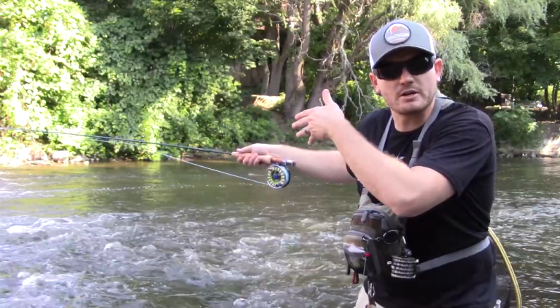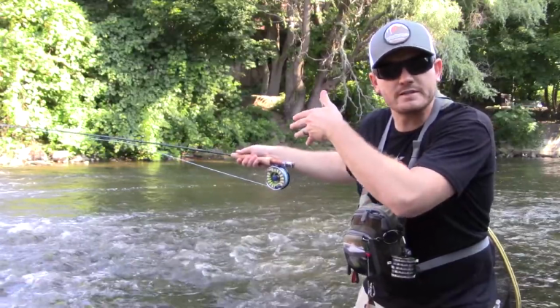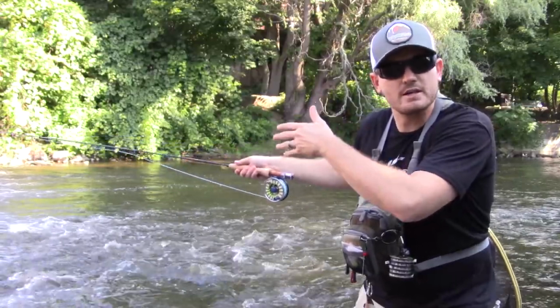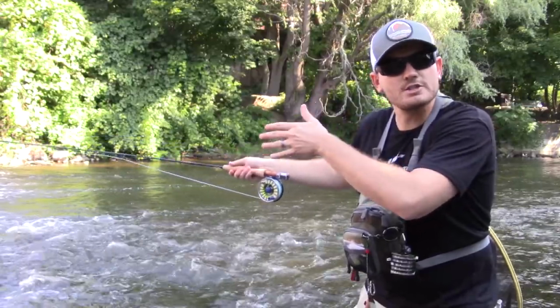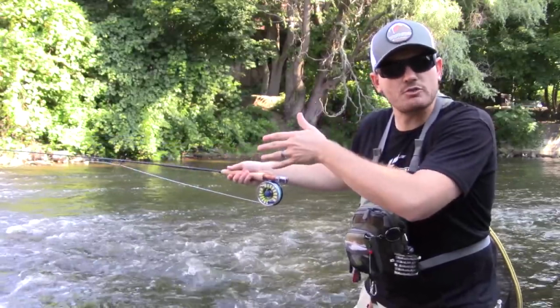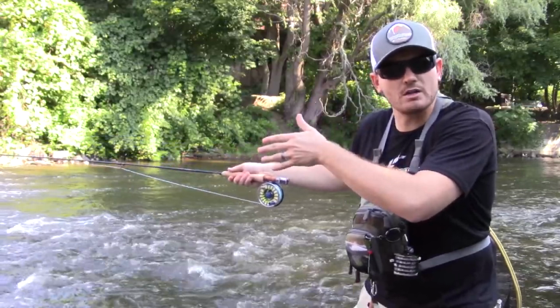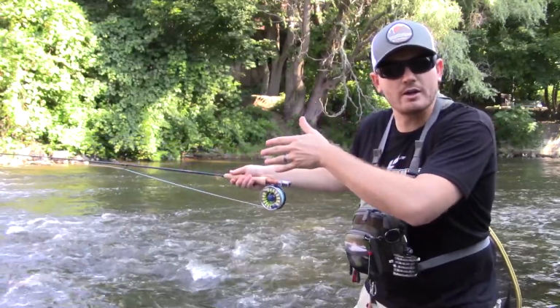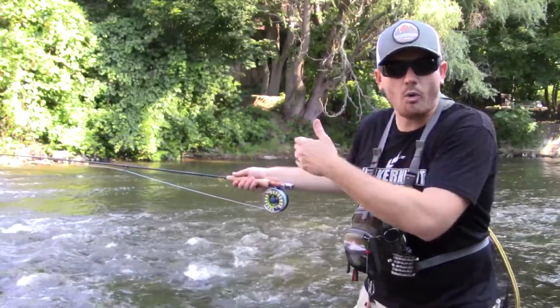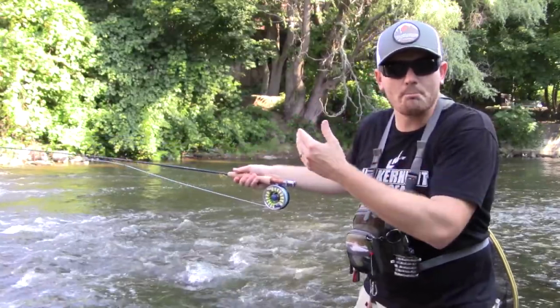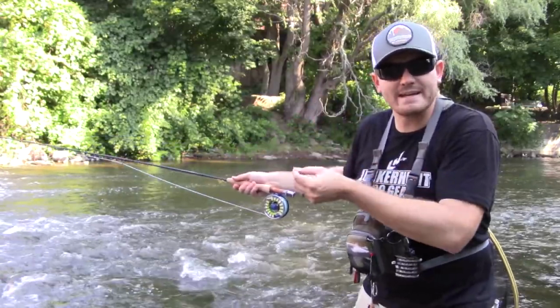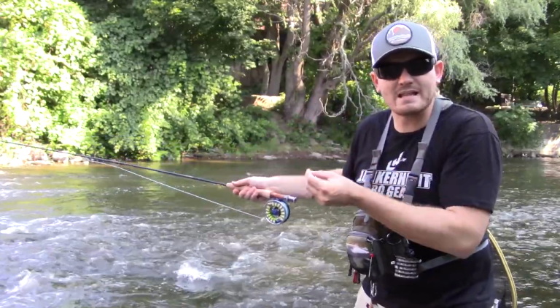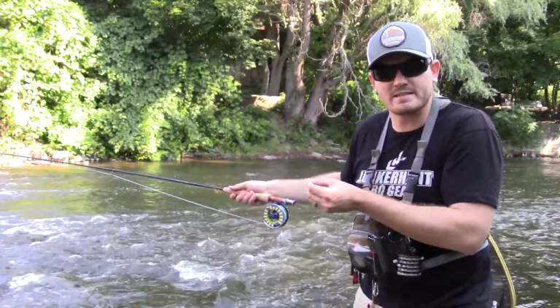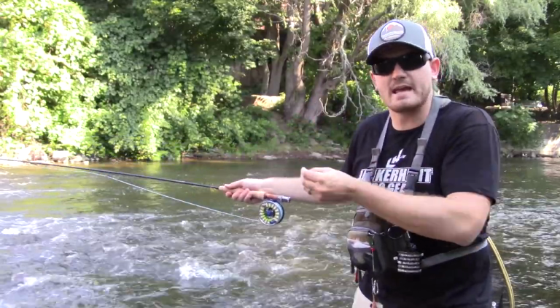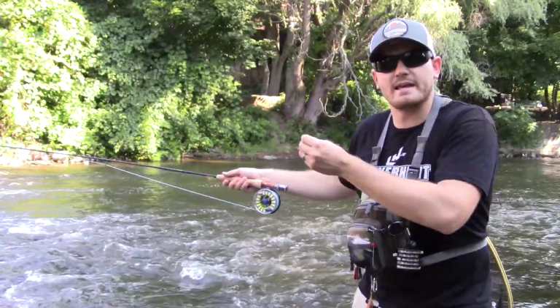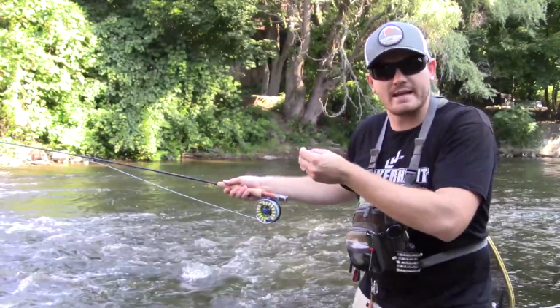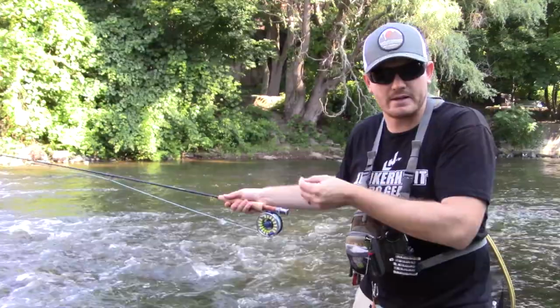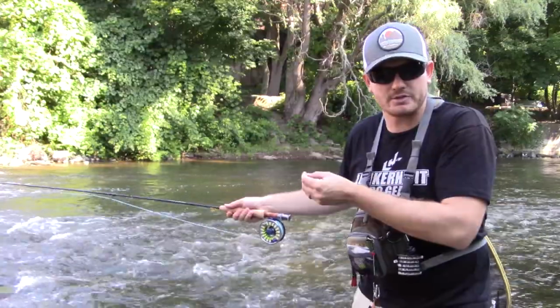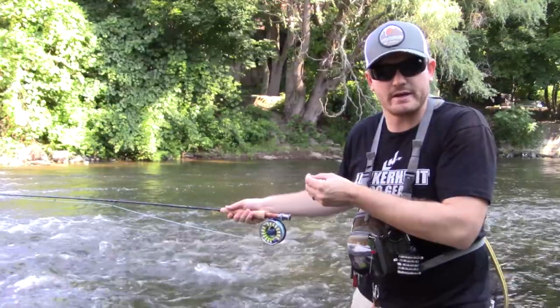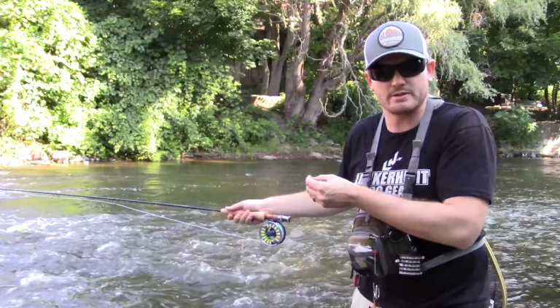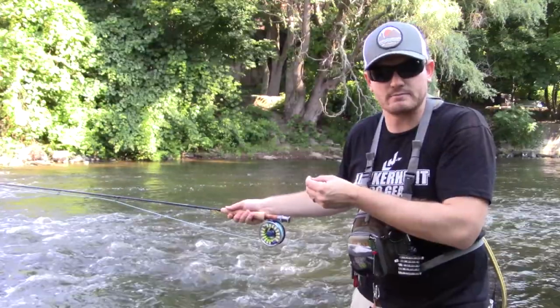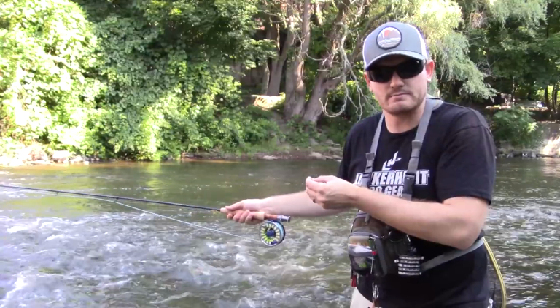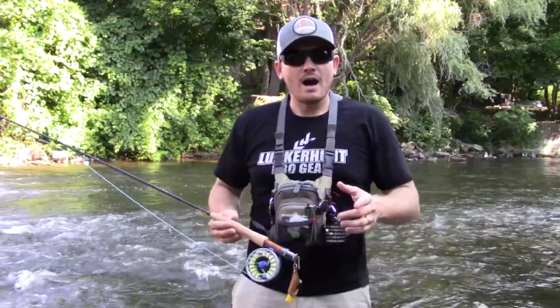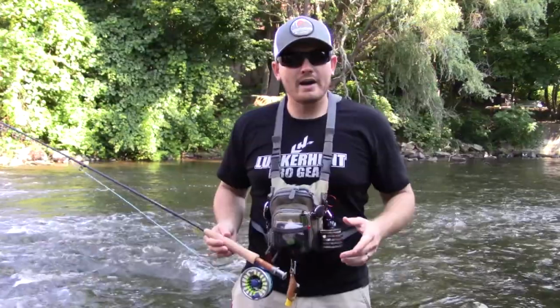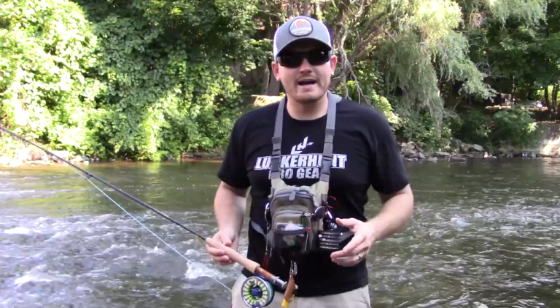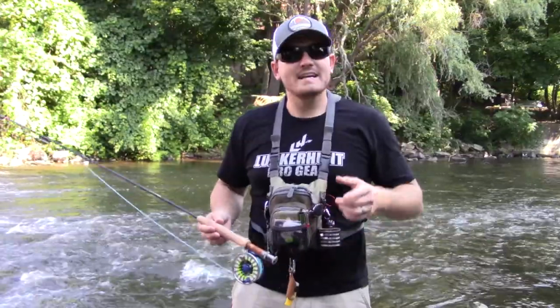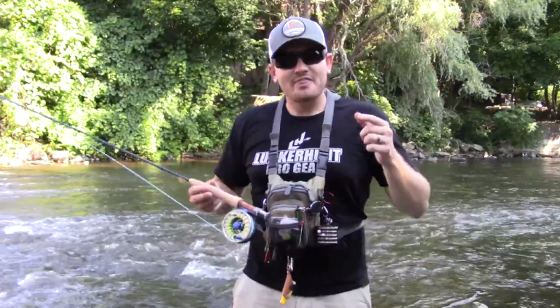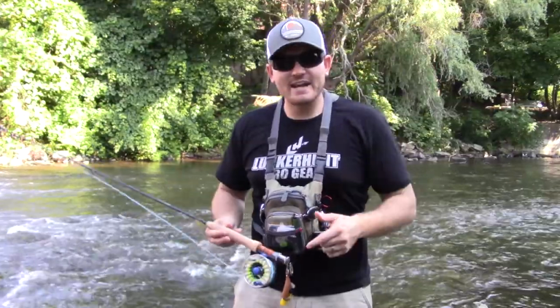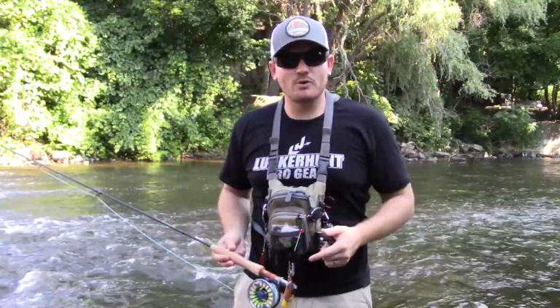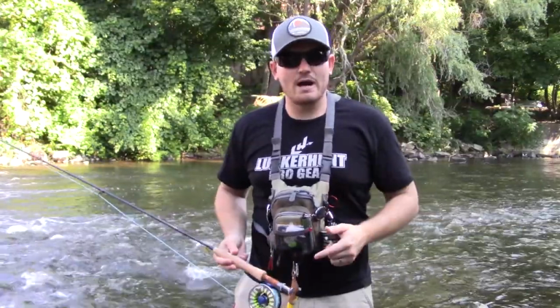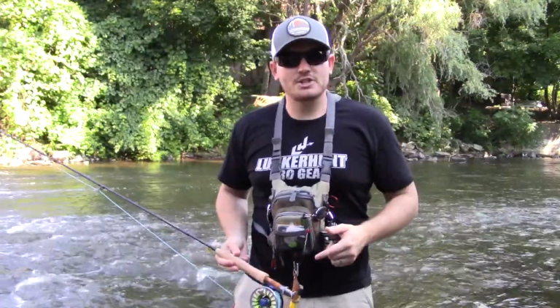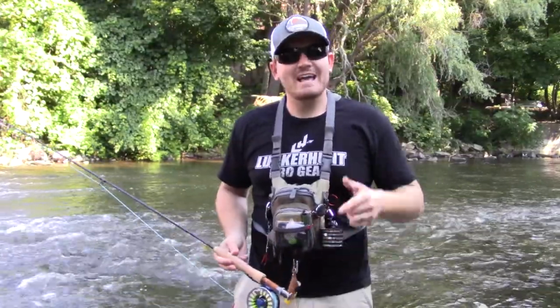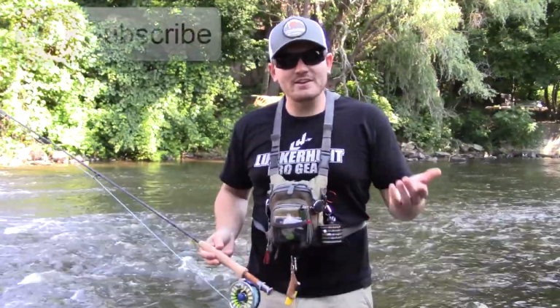What the swing basically does is it looks like a baitfish coming up to the surface, struggling or making that mistake and getting into the strike zone.